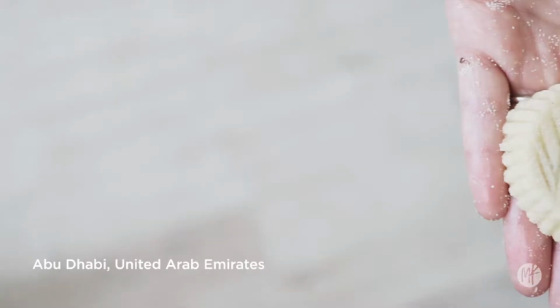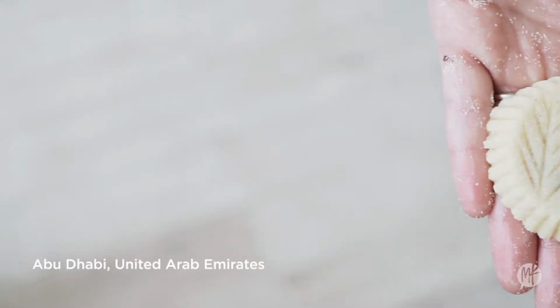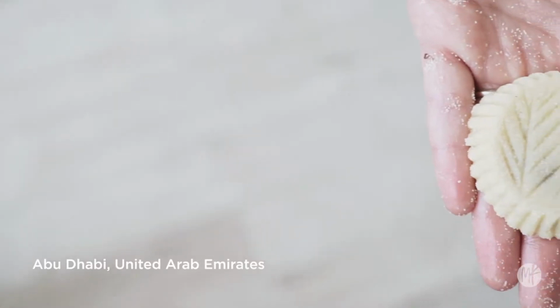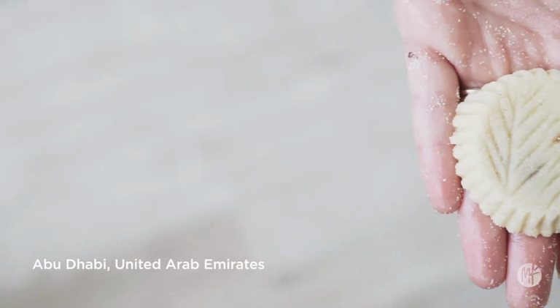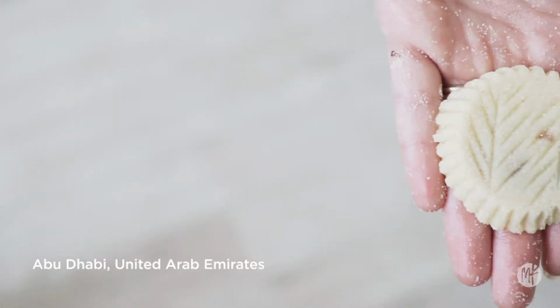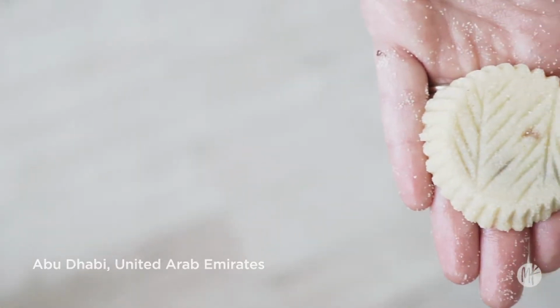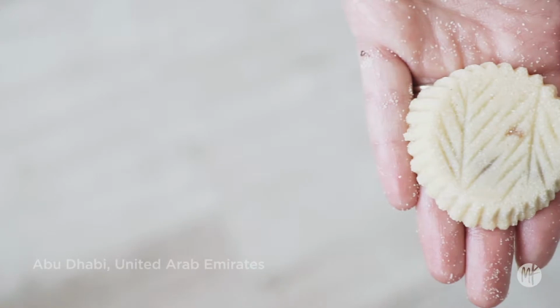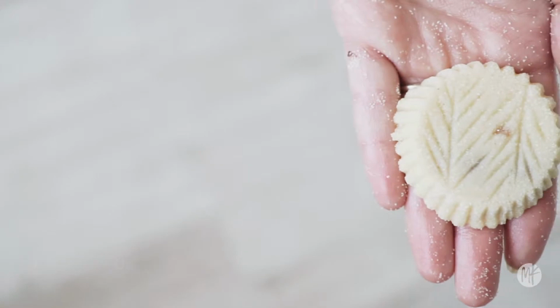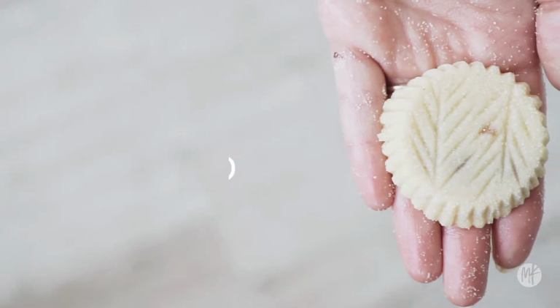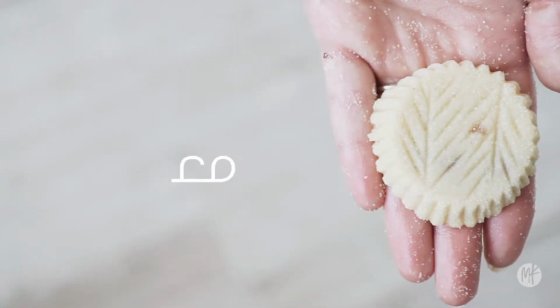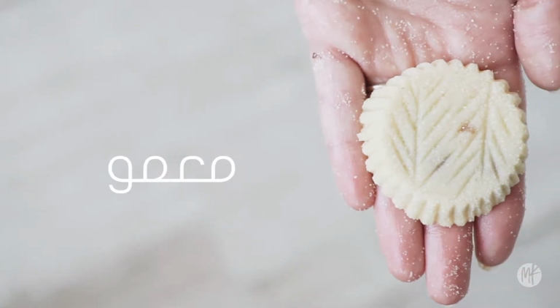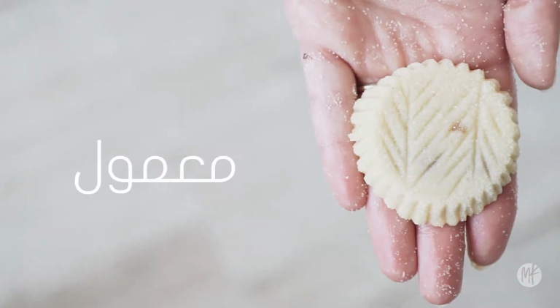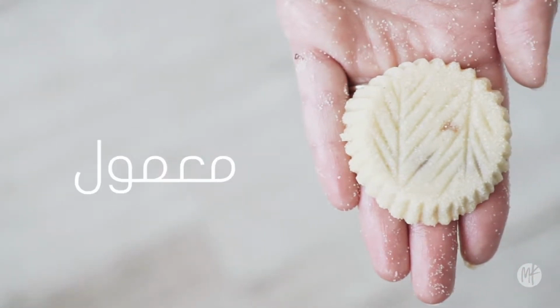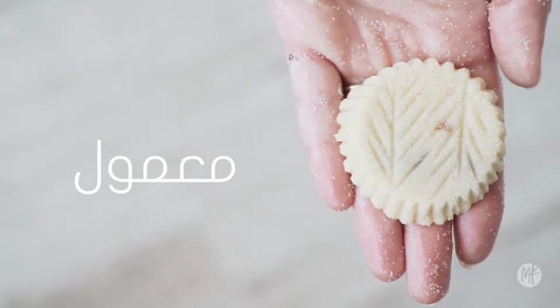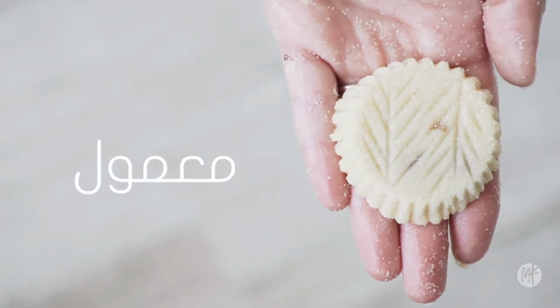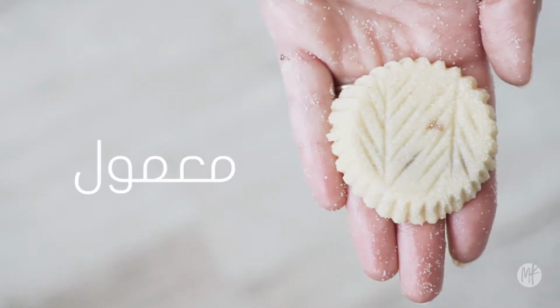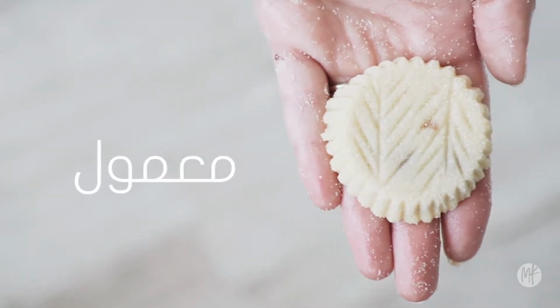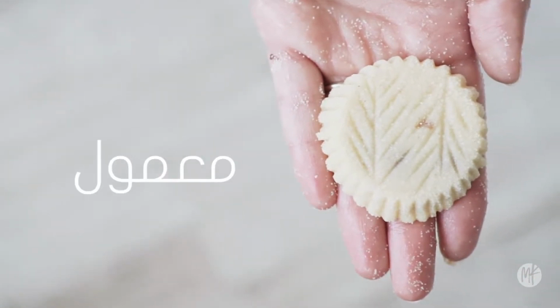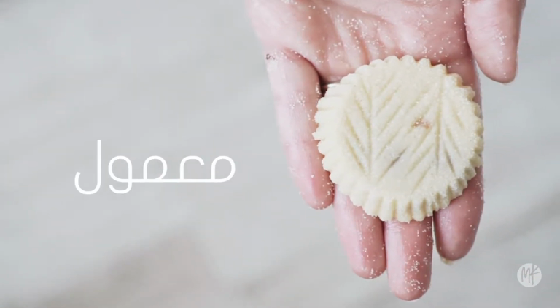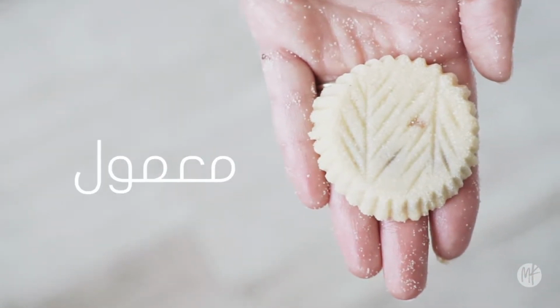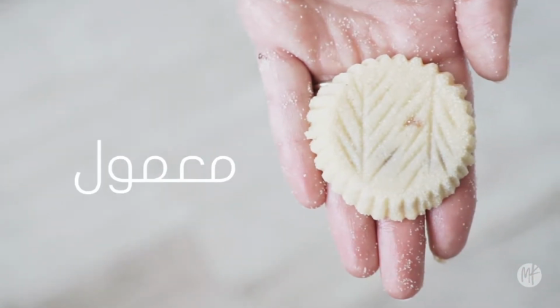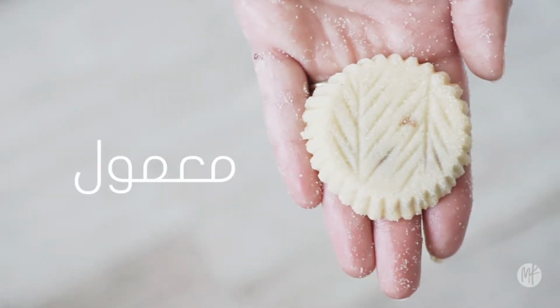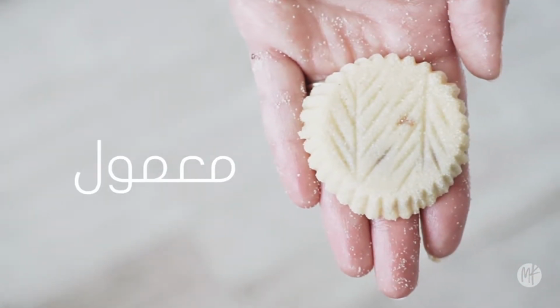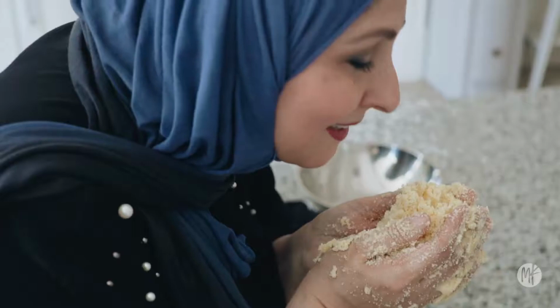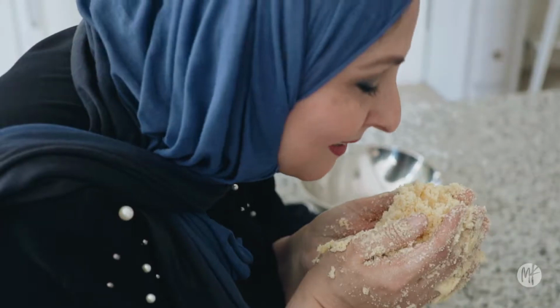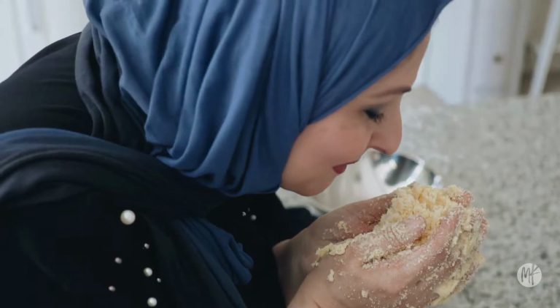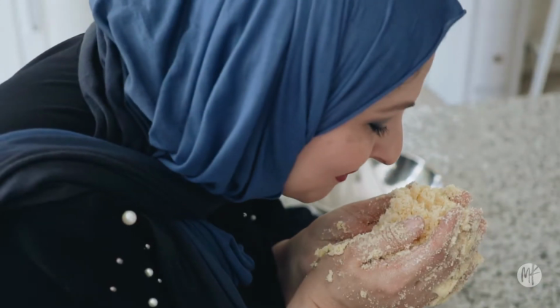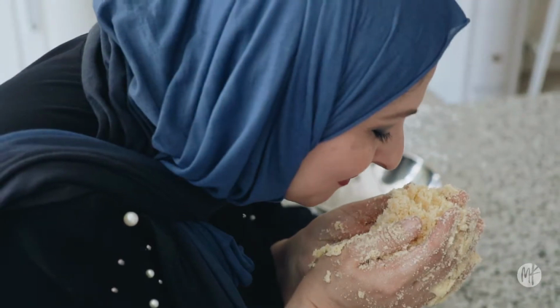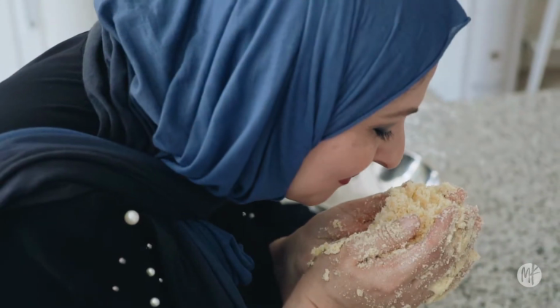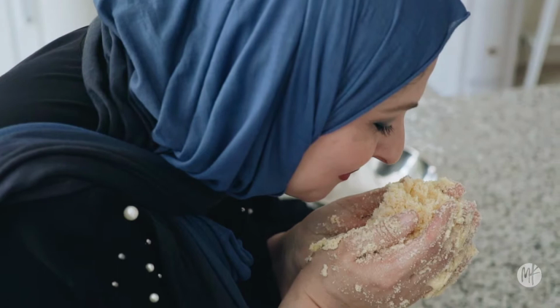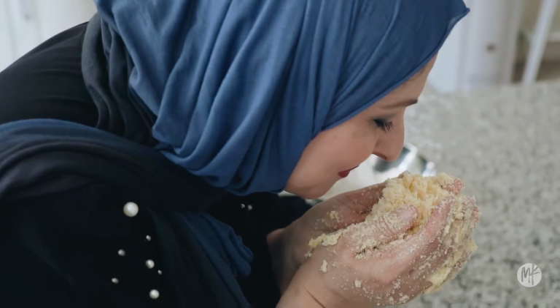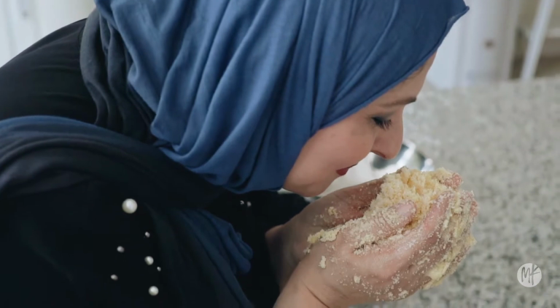They're not really biscuits, they're not really cookies — it's ma'amool. There's no word that translates from Arabic for it, you know.